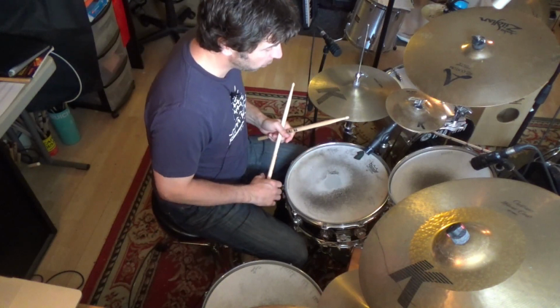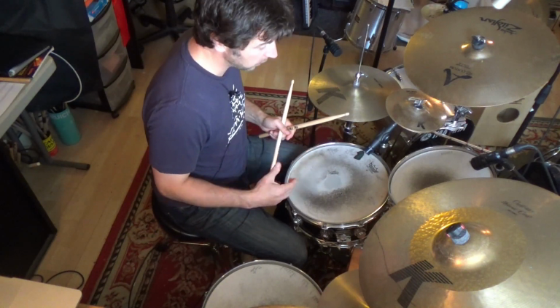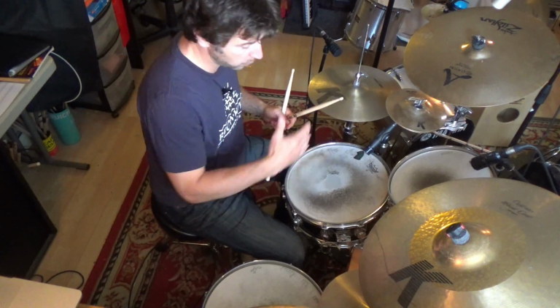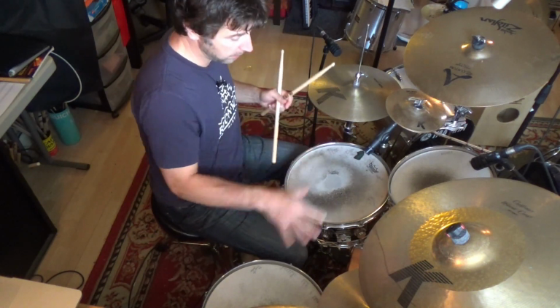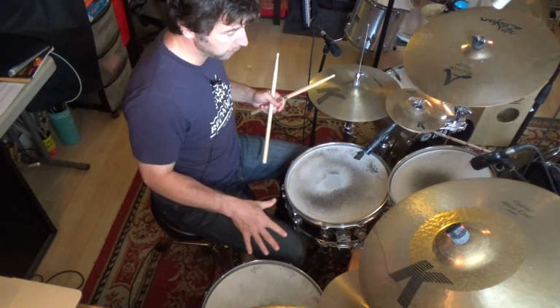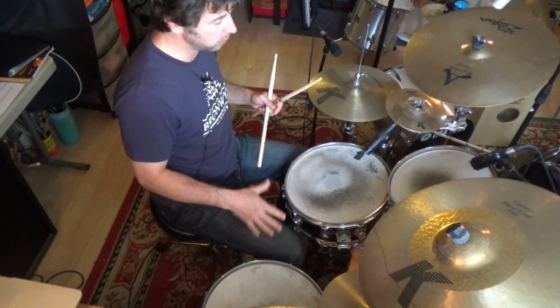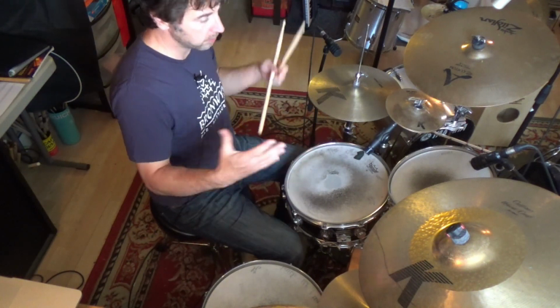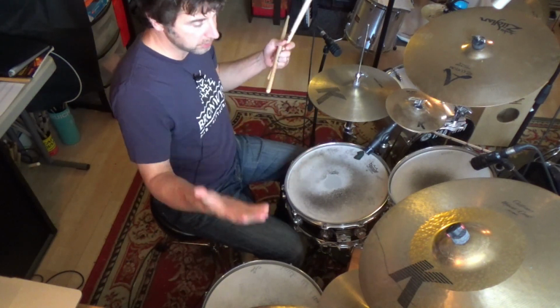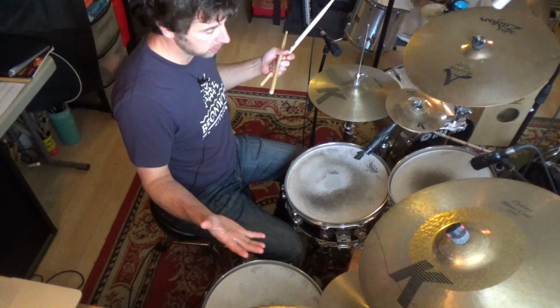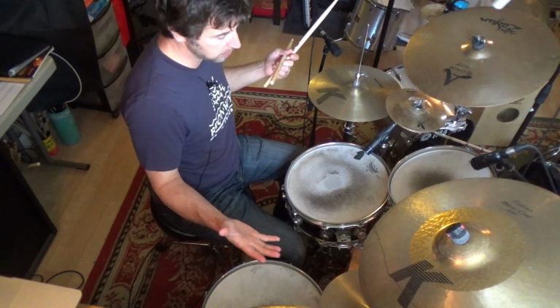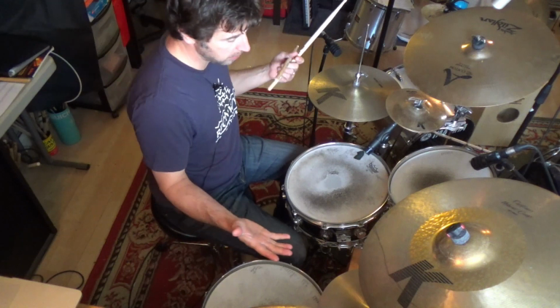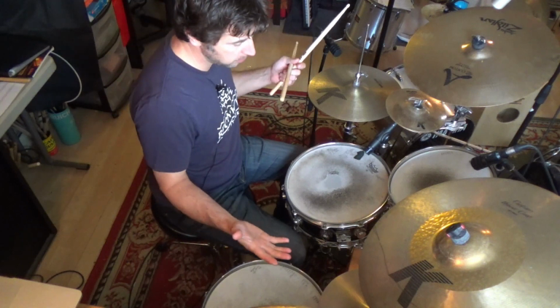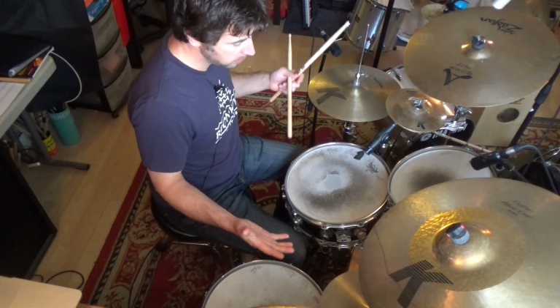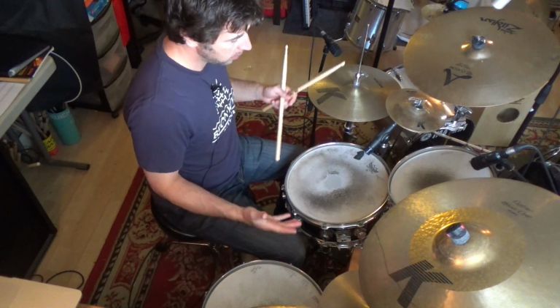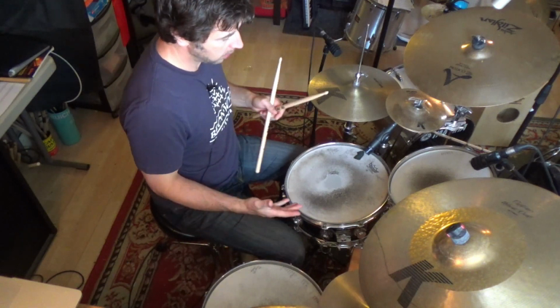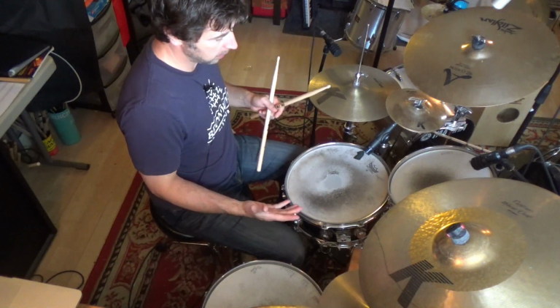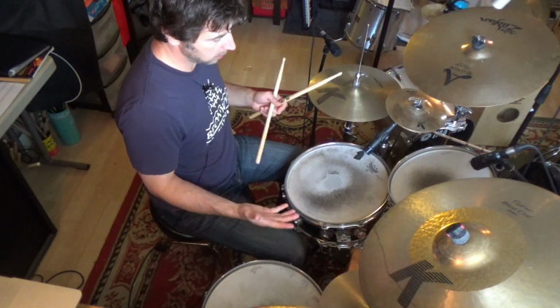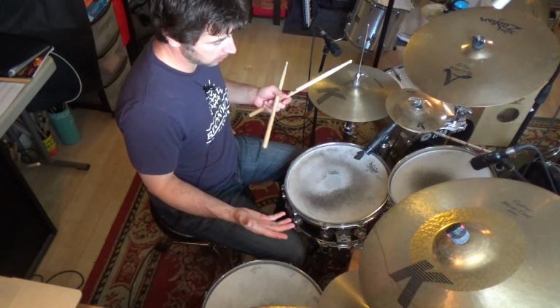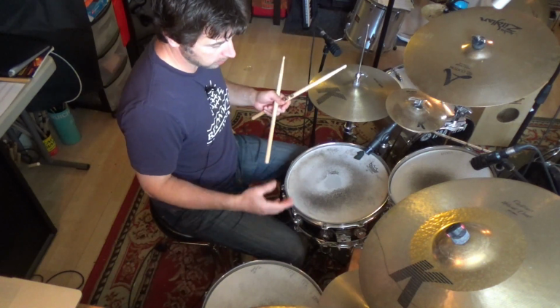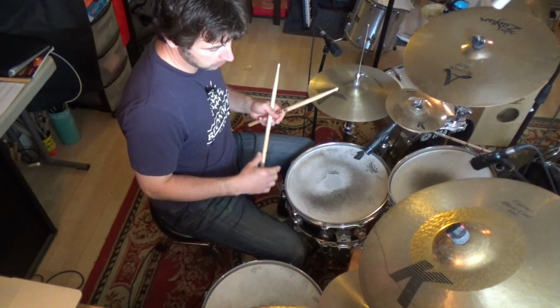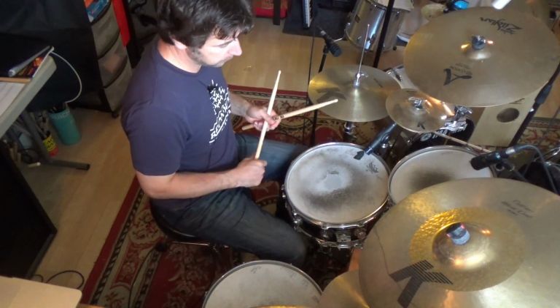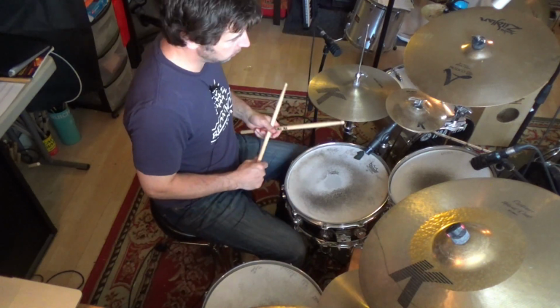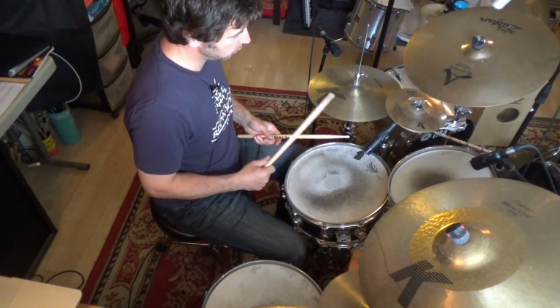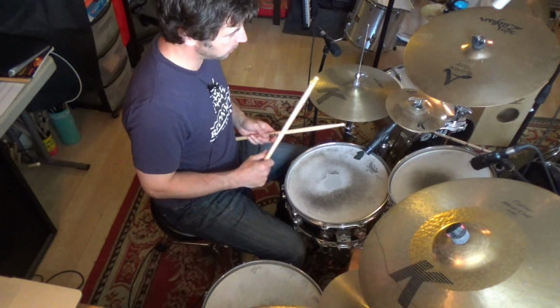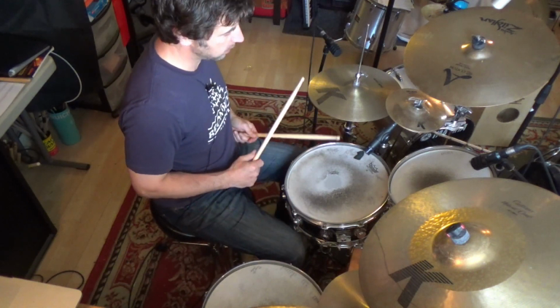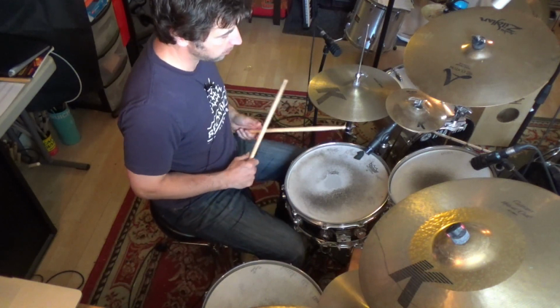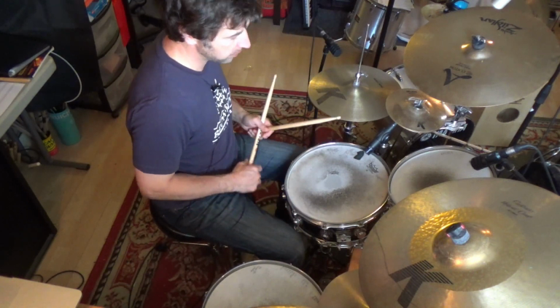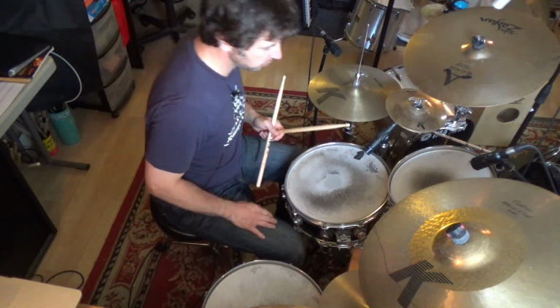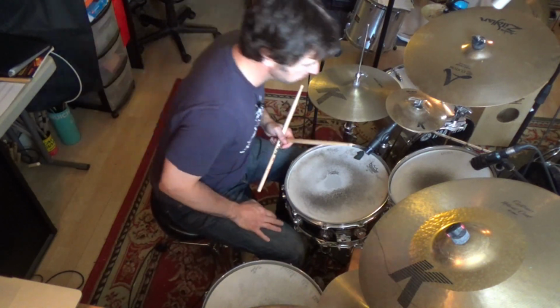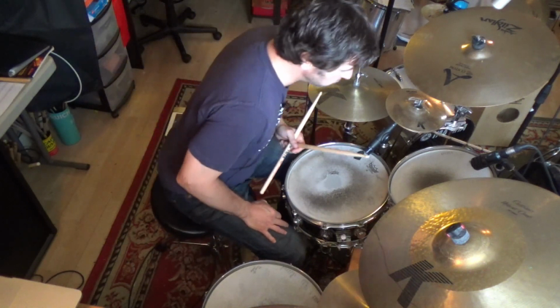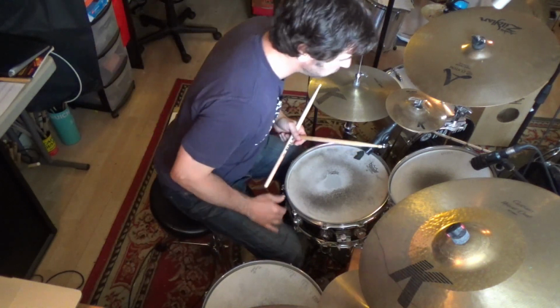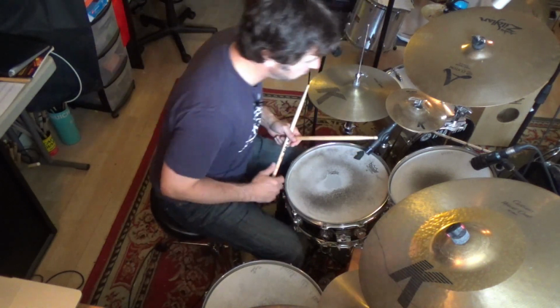That figure can instantly become a fill. You can play a couple measures of groove and then use it.